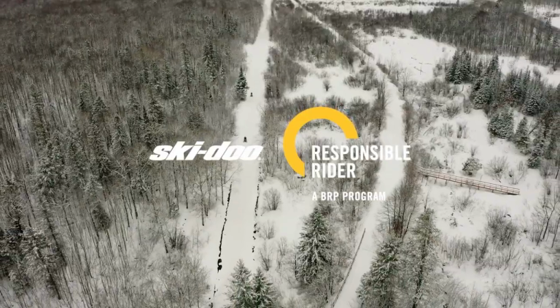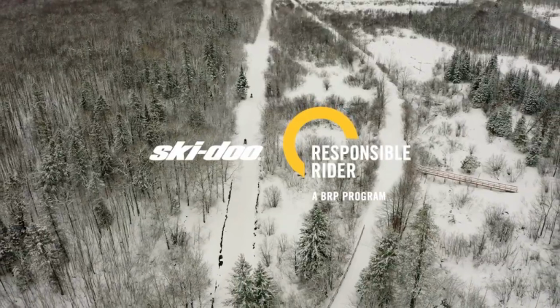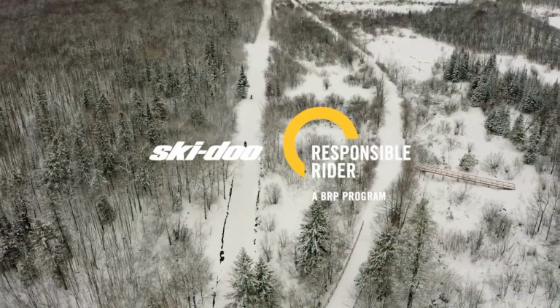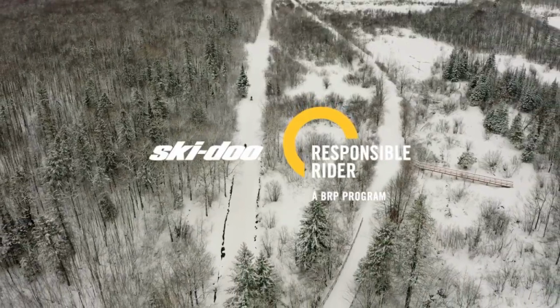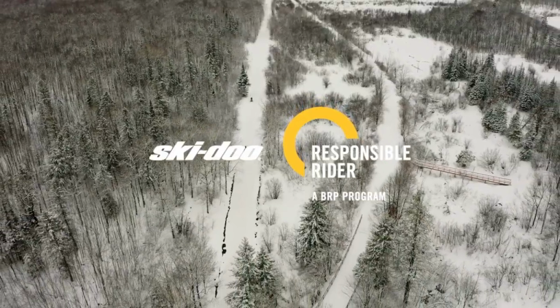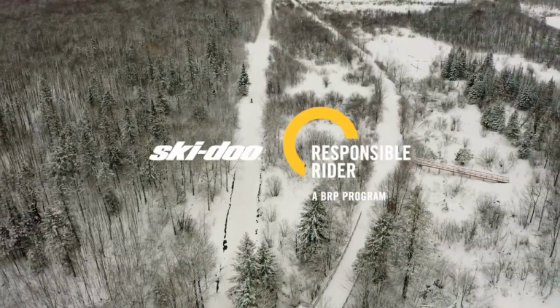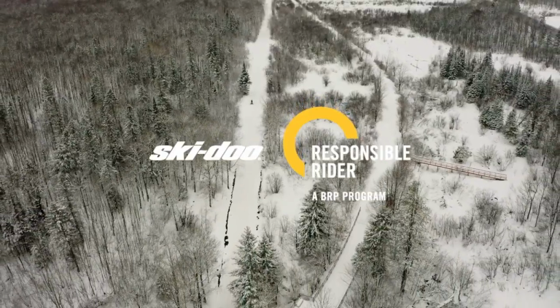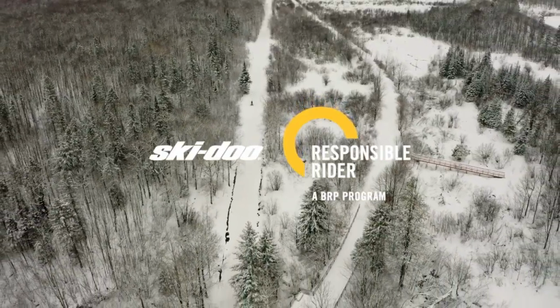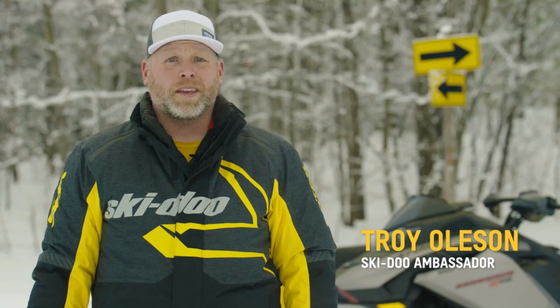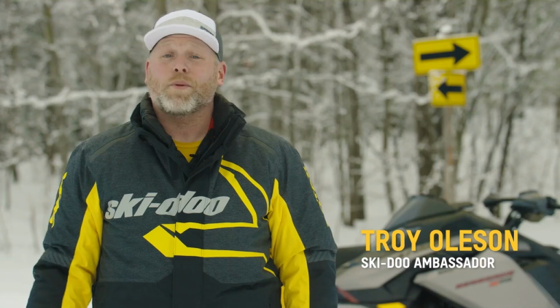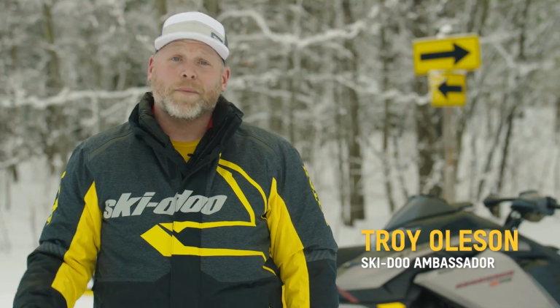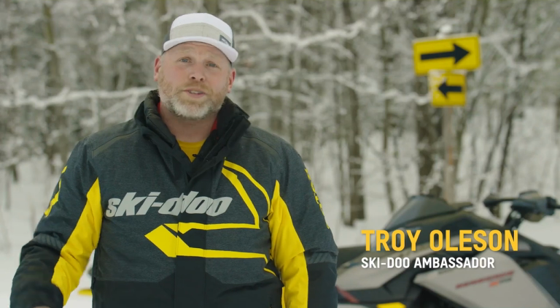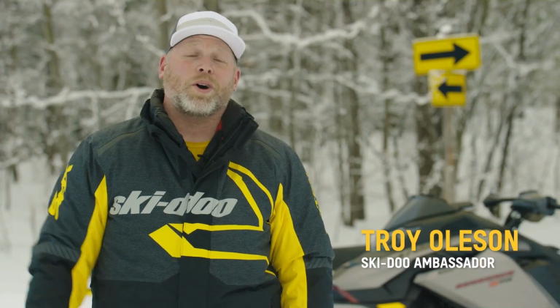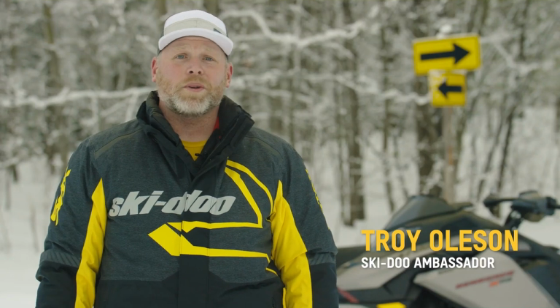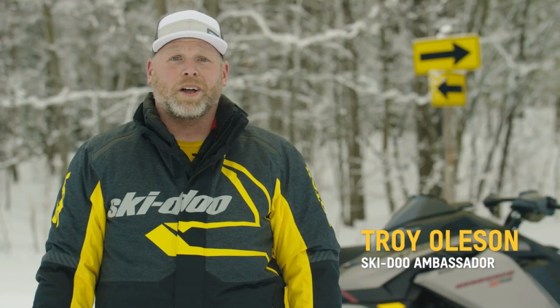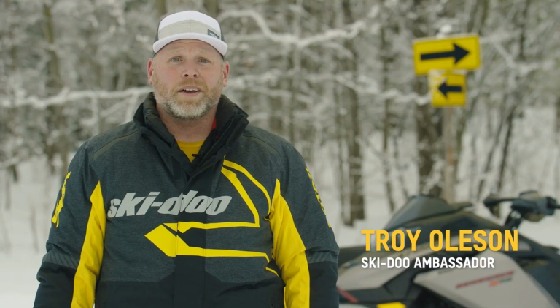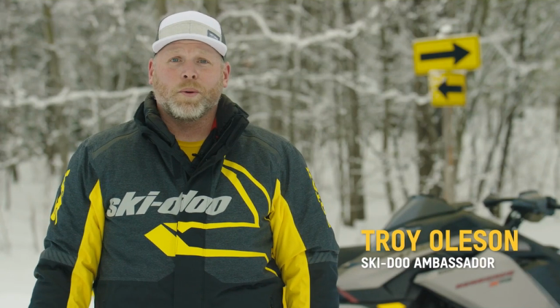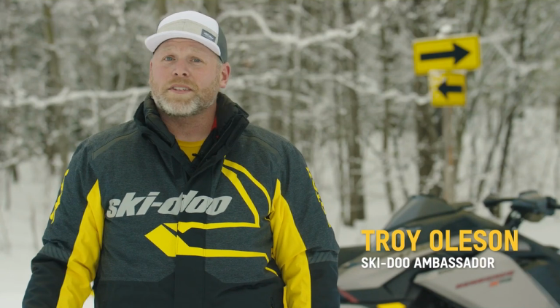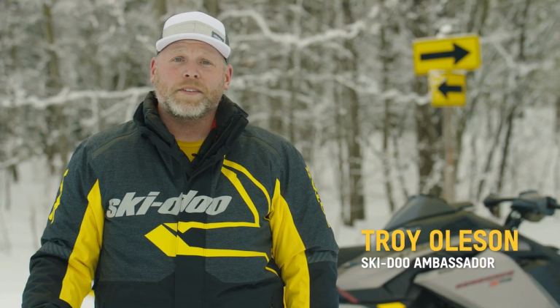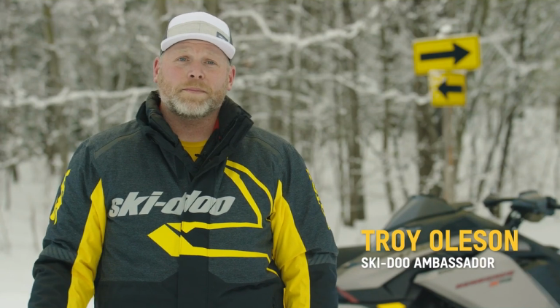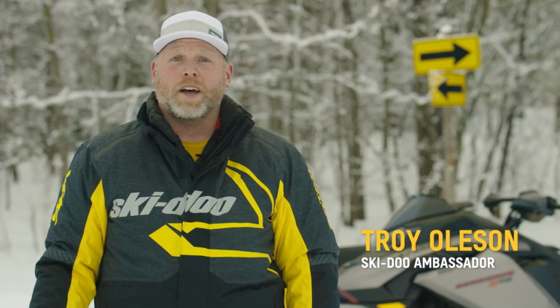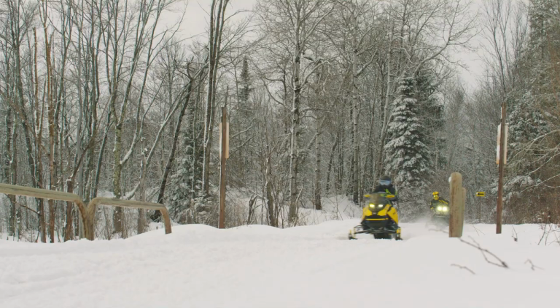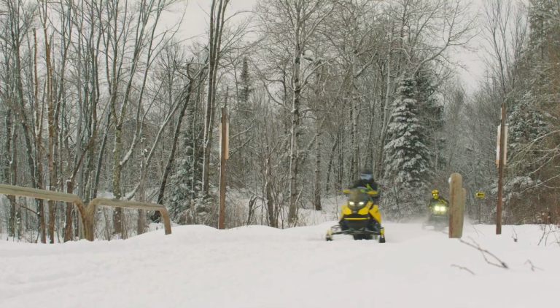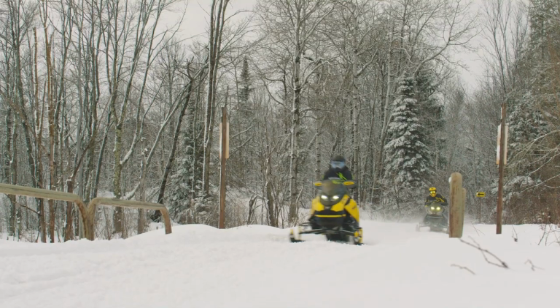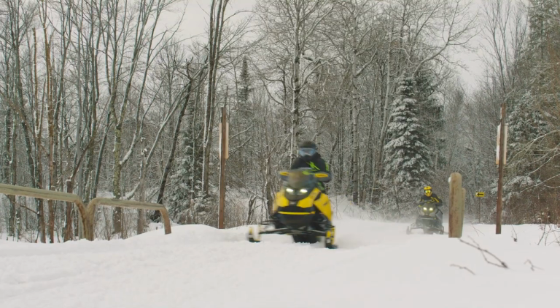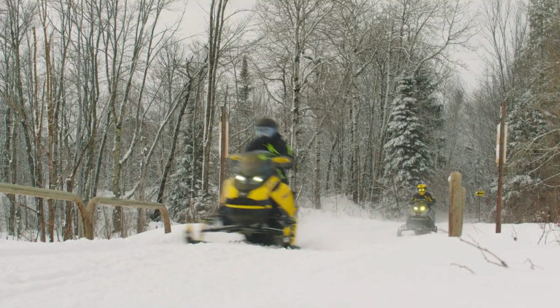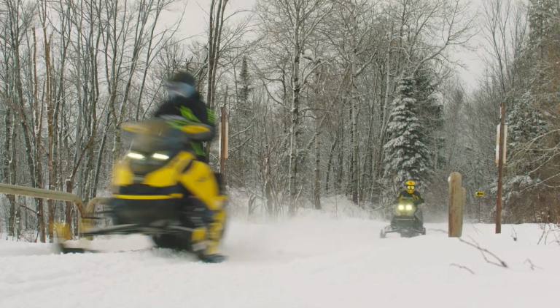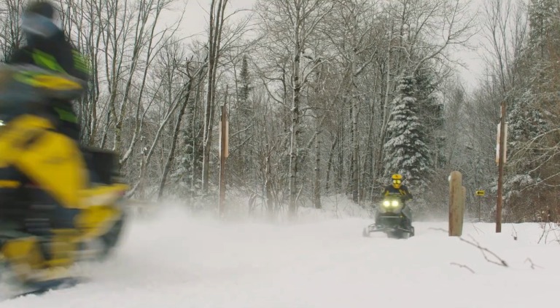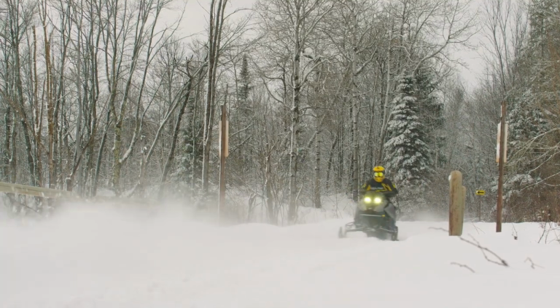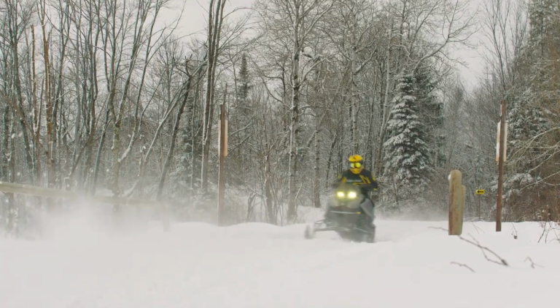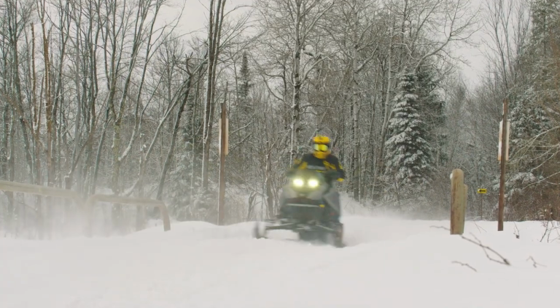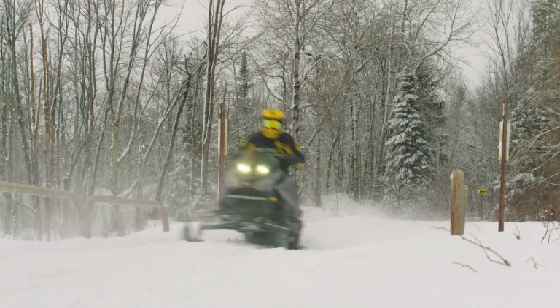It's International Snowmobile Safety Week and we're coming at you all week long with safety tips to help make sure that your snowmobile season is super enjoyable.